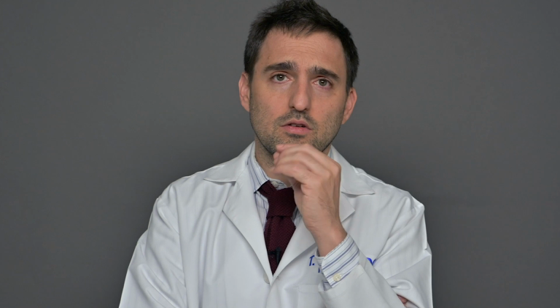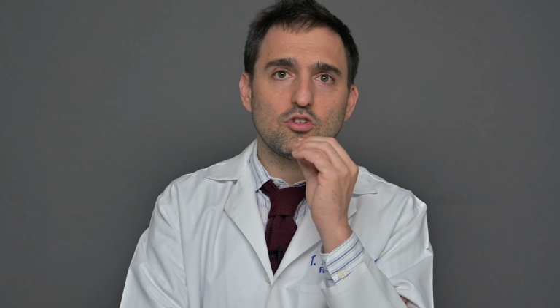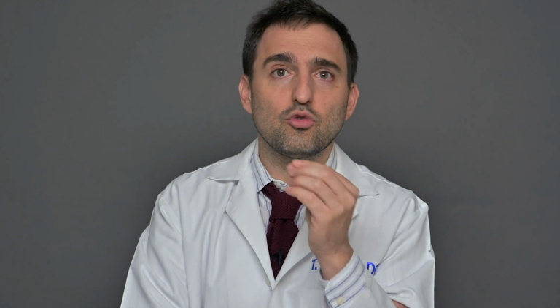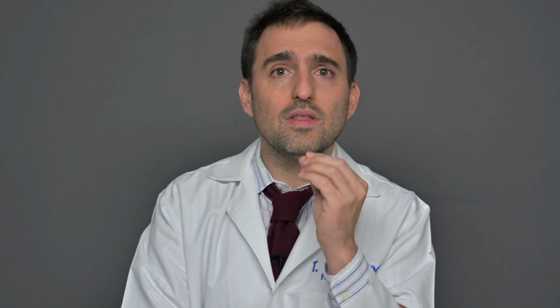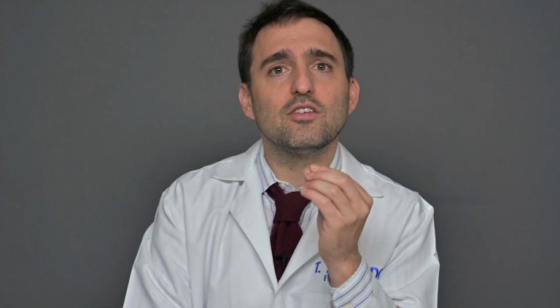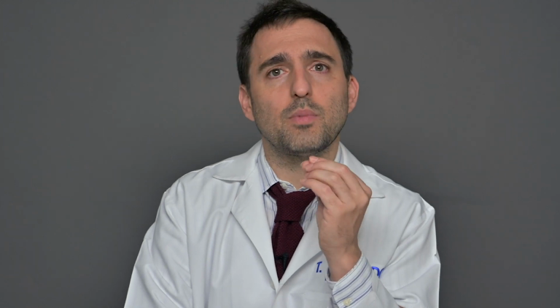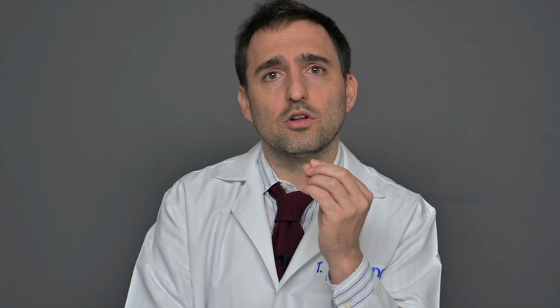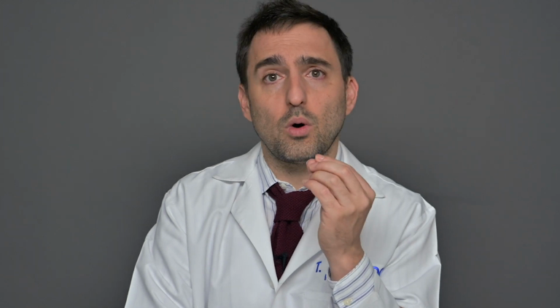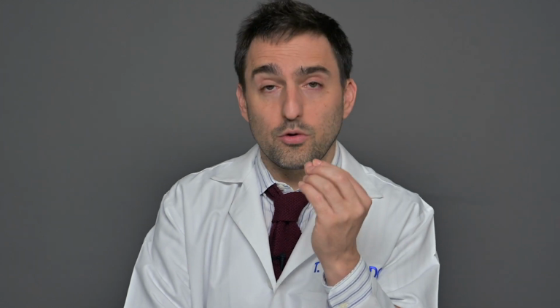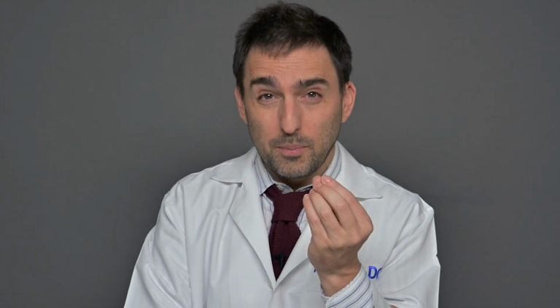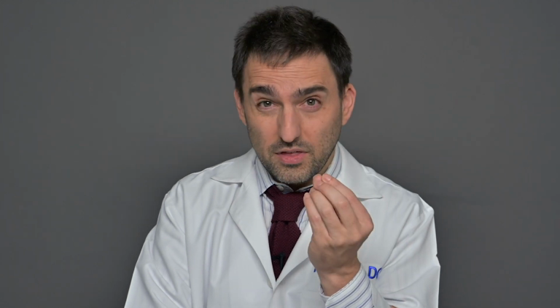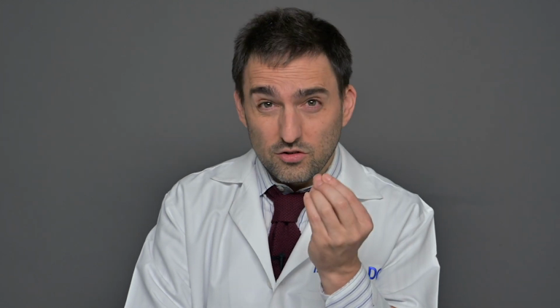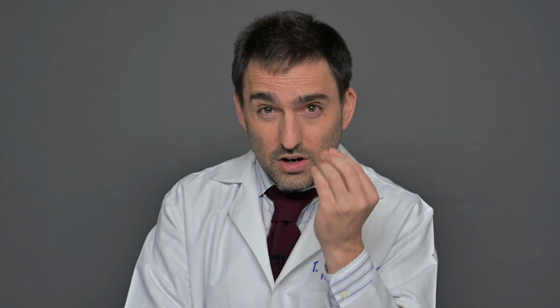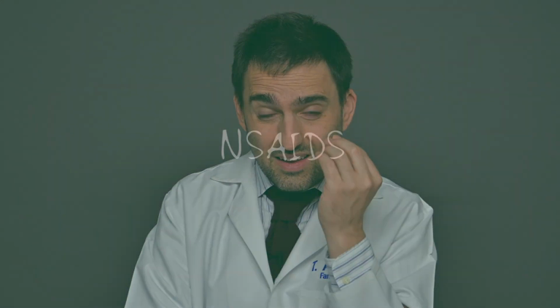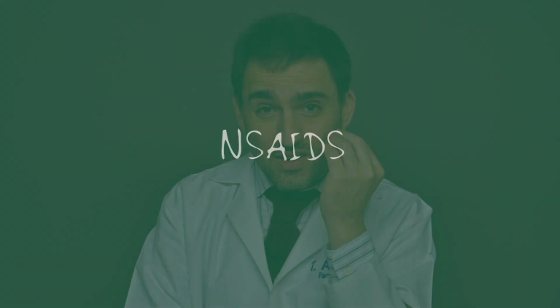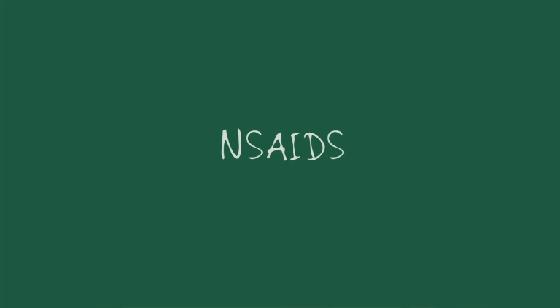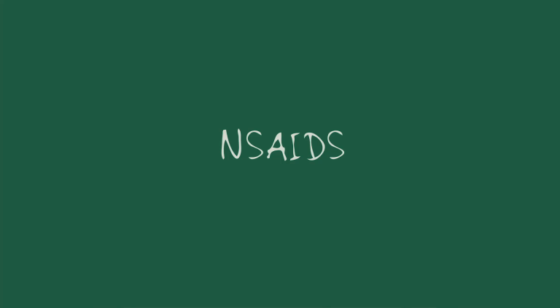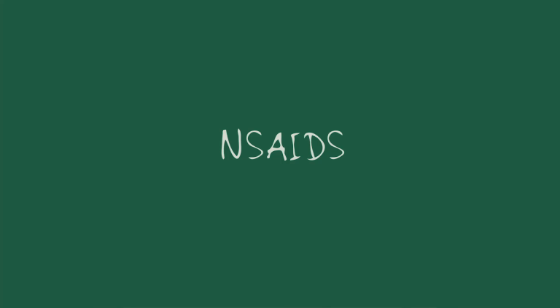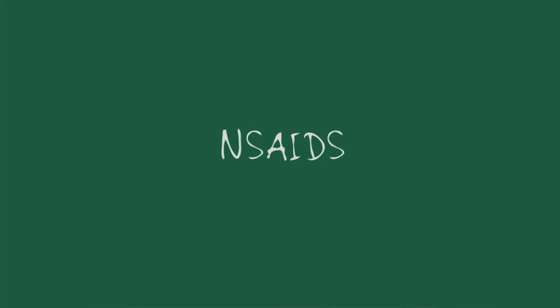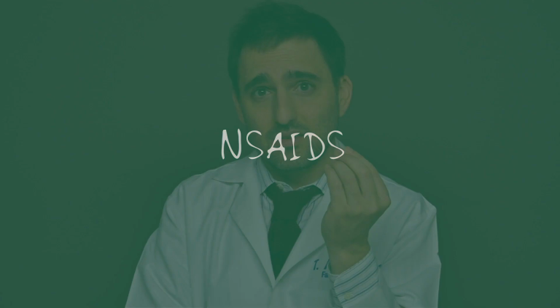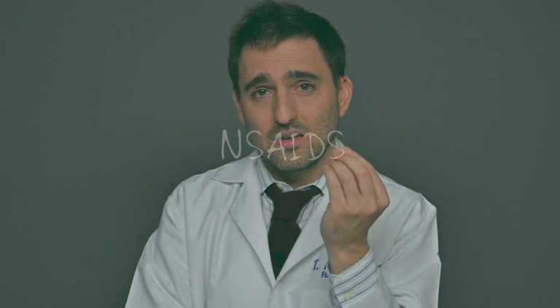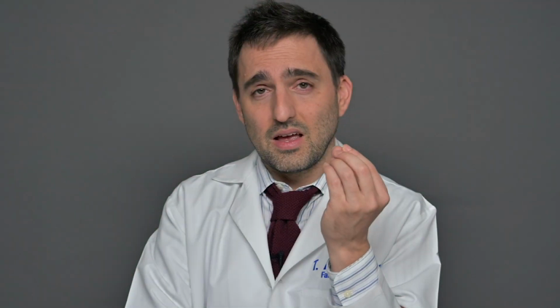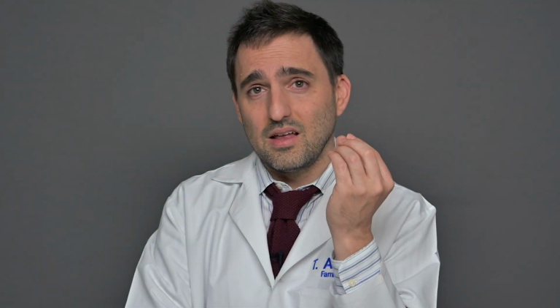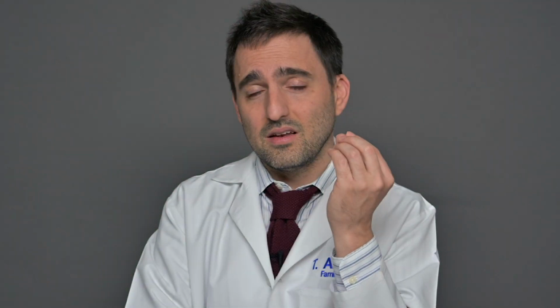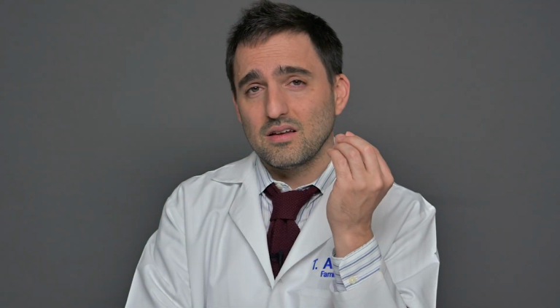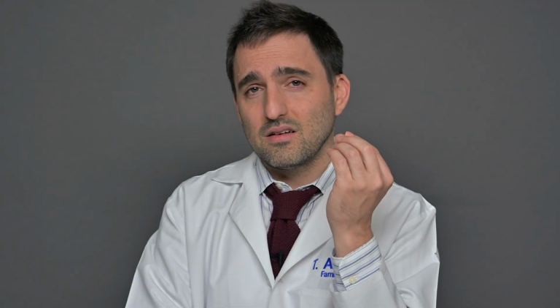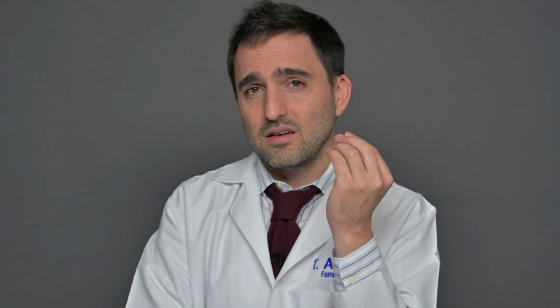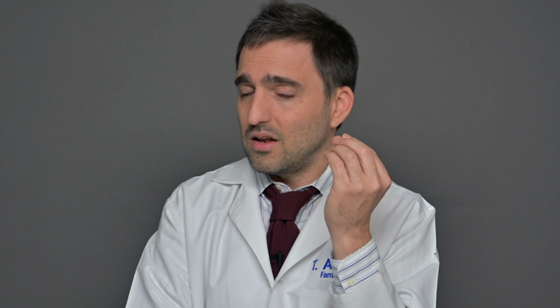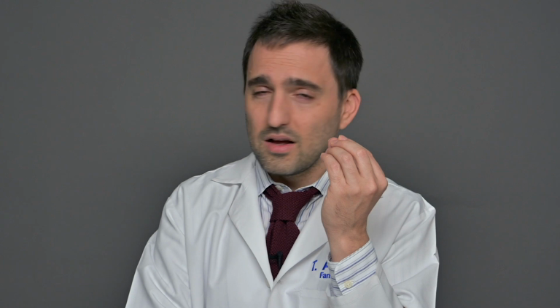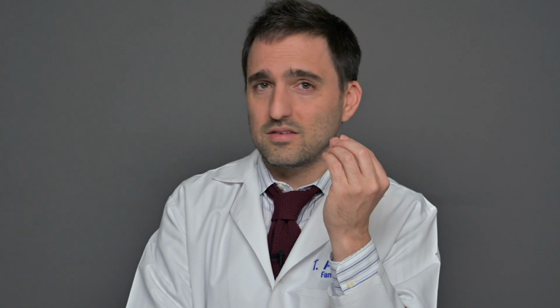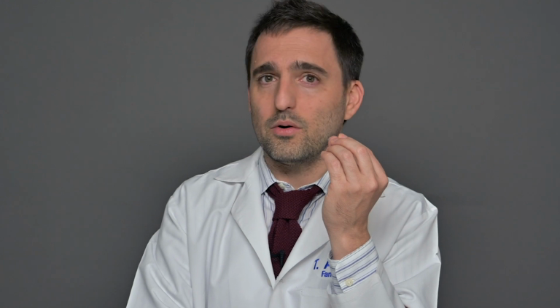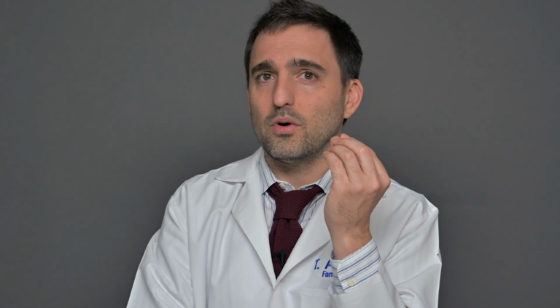To treat these spondyloarthropathies, you're going to give NSAIDs — and not steroids.